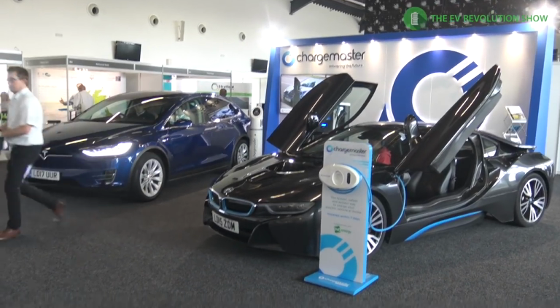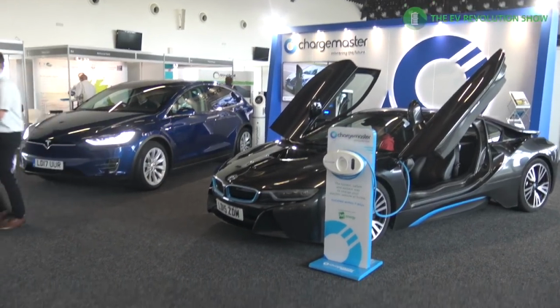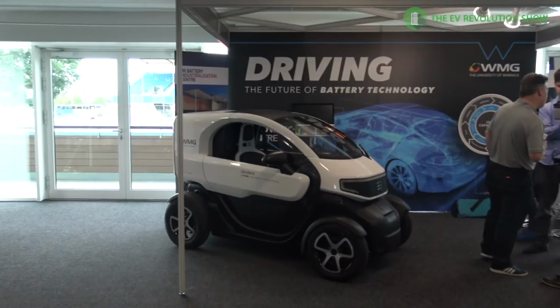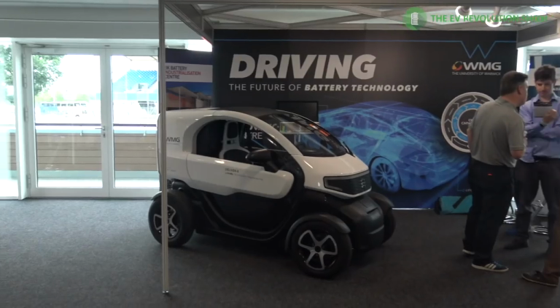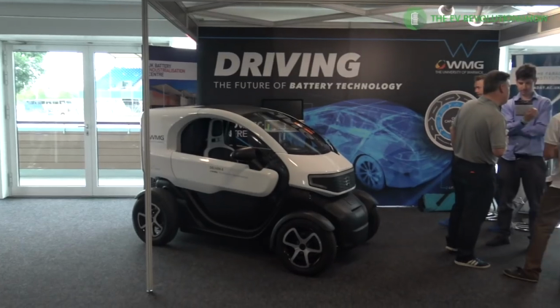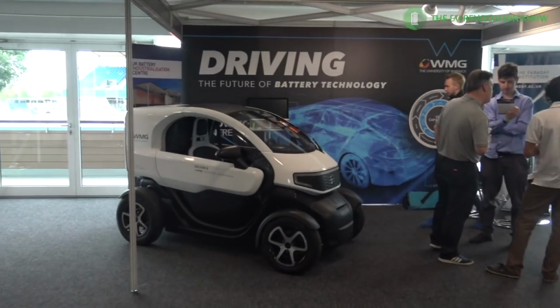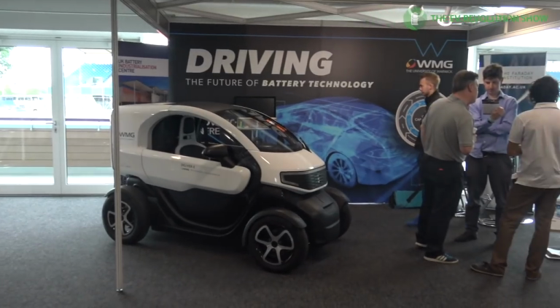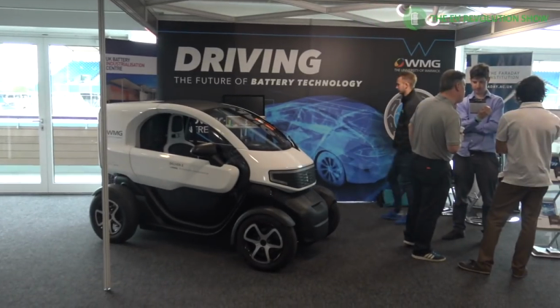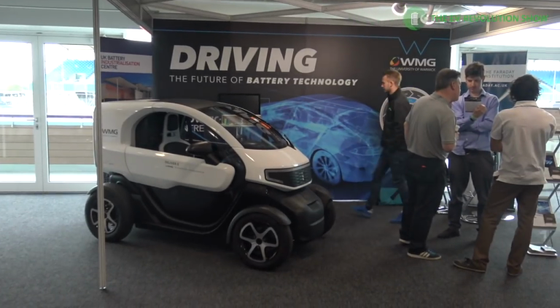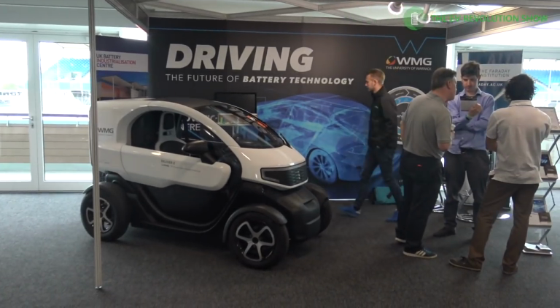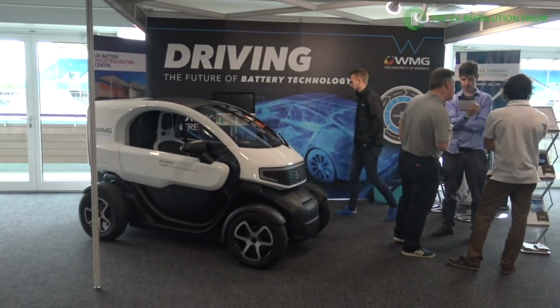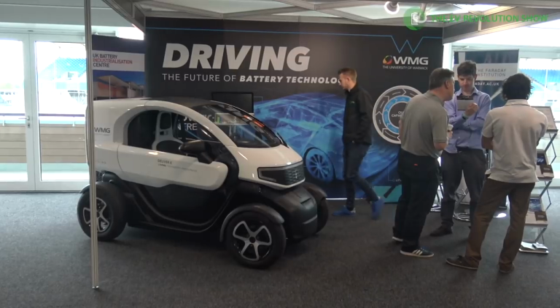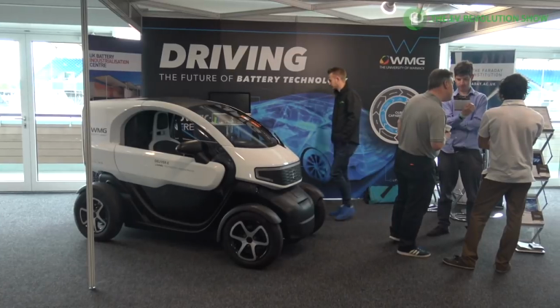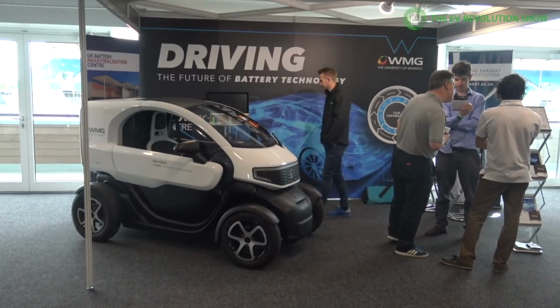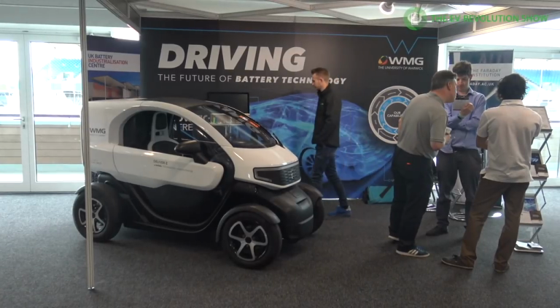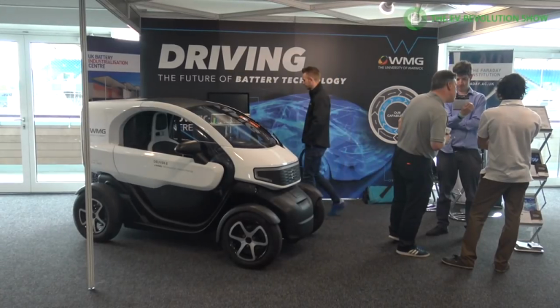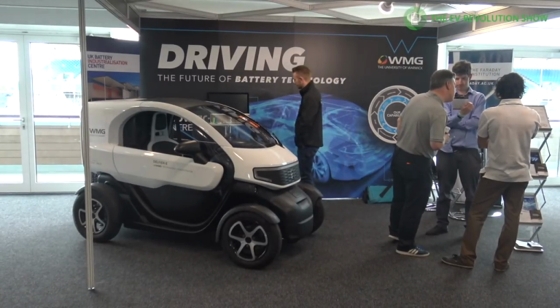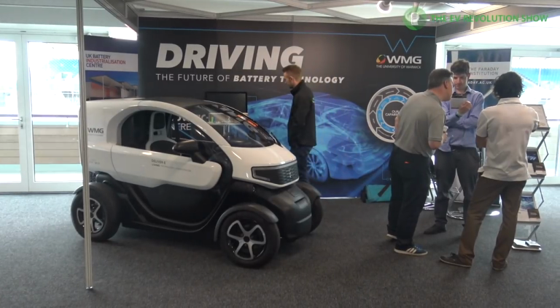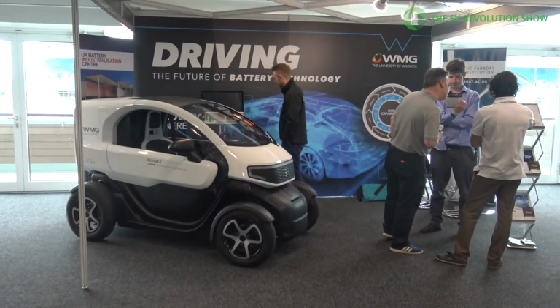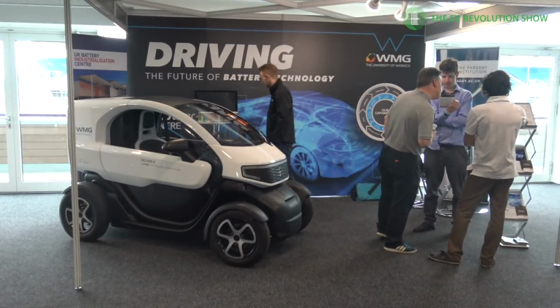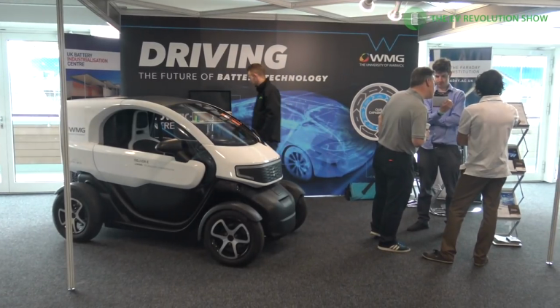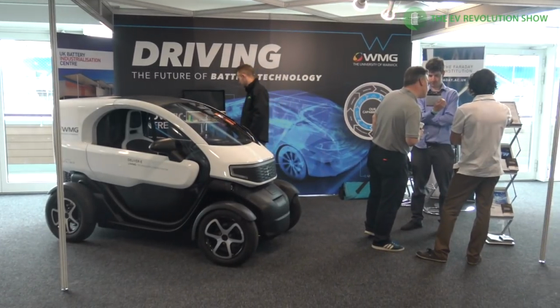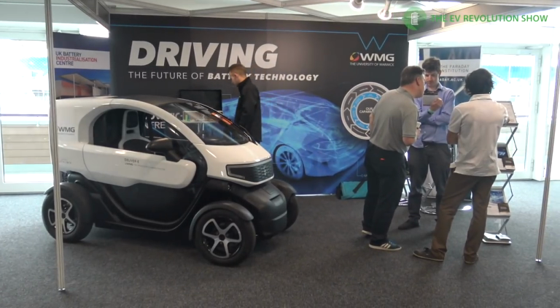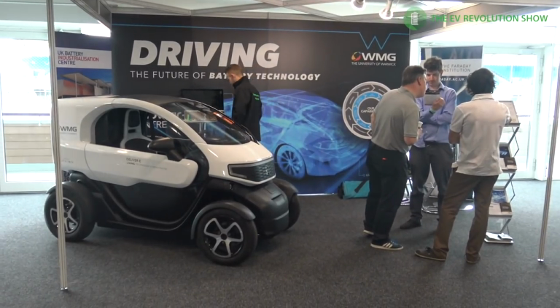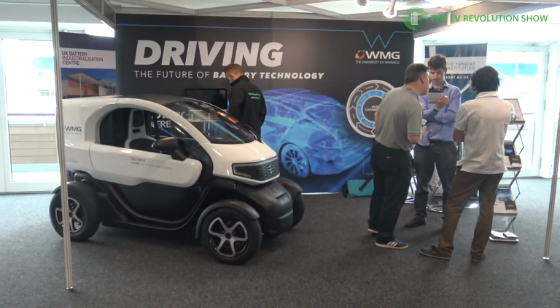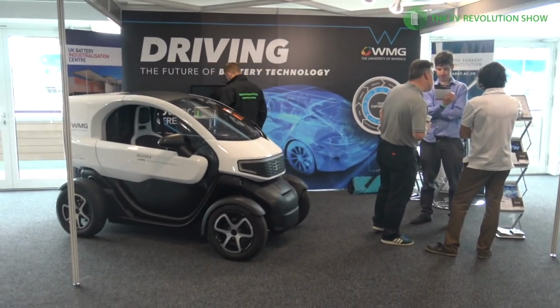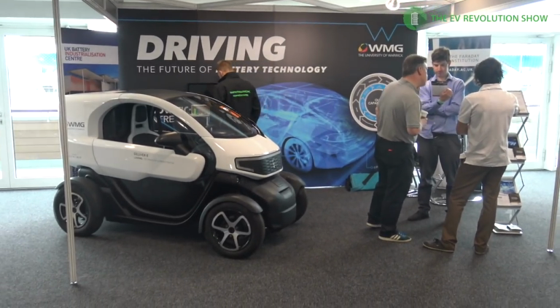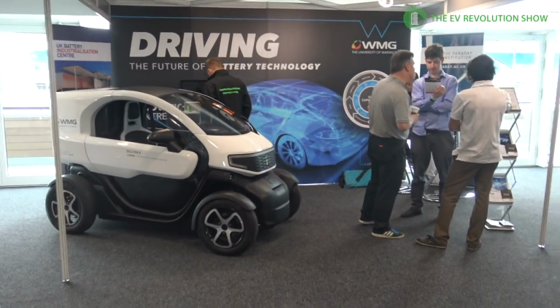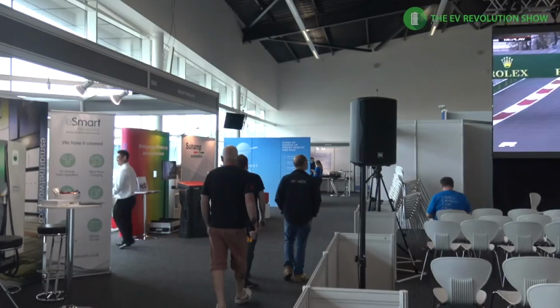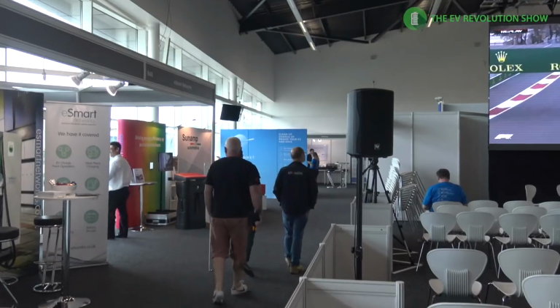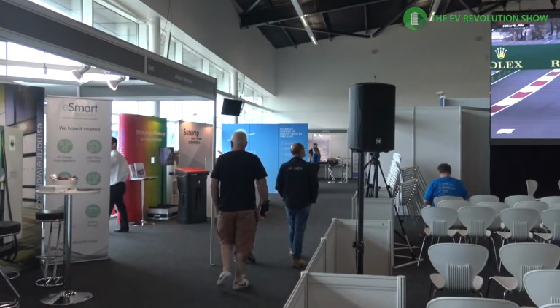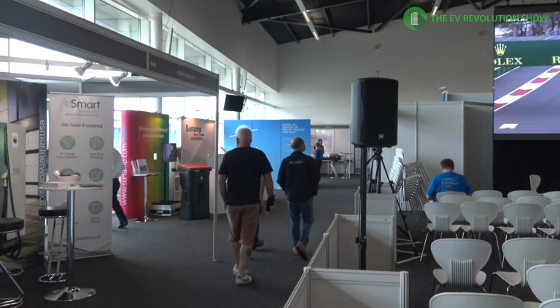The Twizy drew a decent crowd — there were a couple of them floating around at some different stands. It's a pretty unique vehicle.